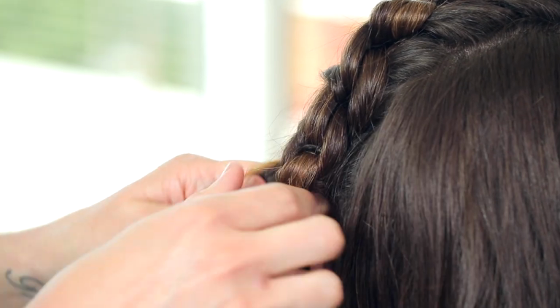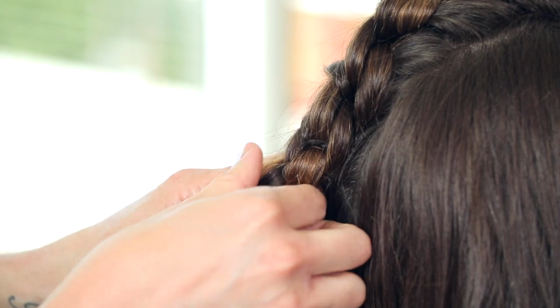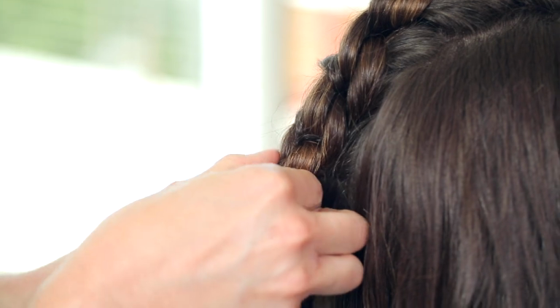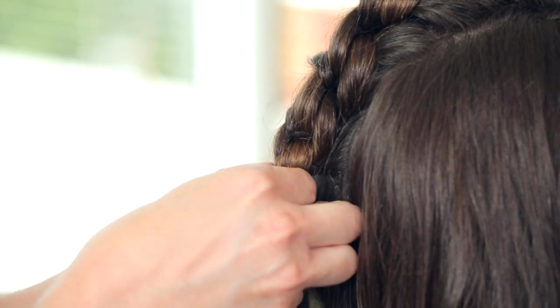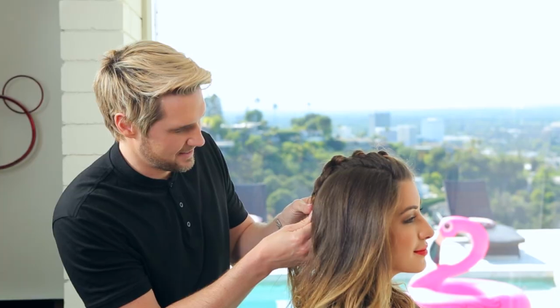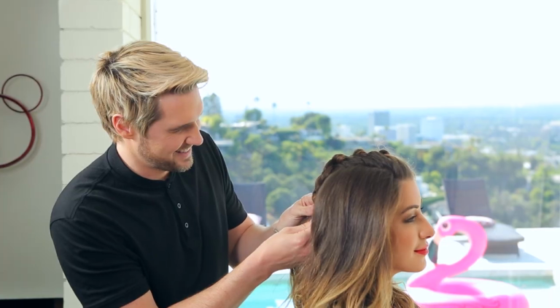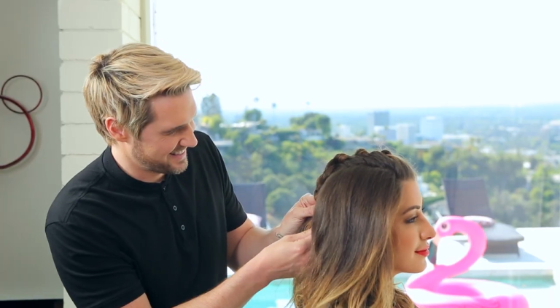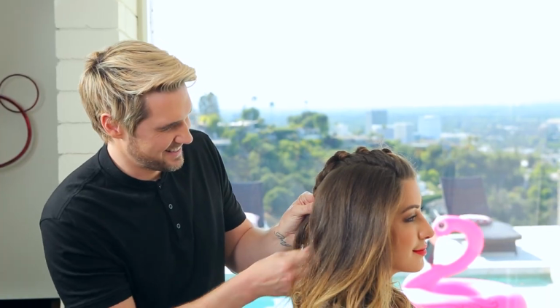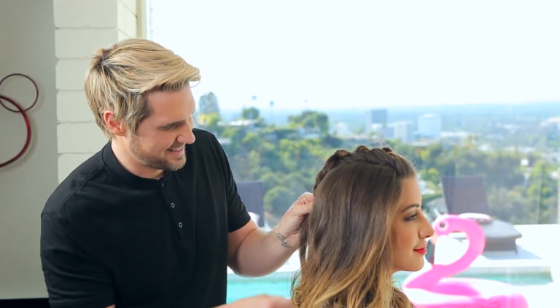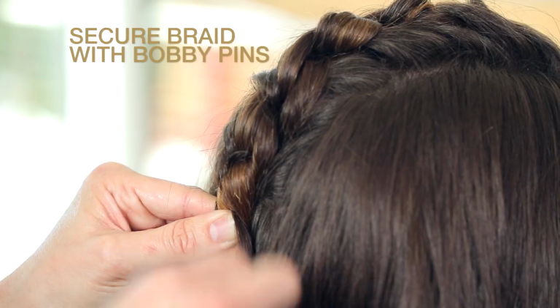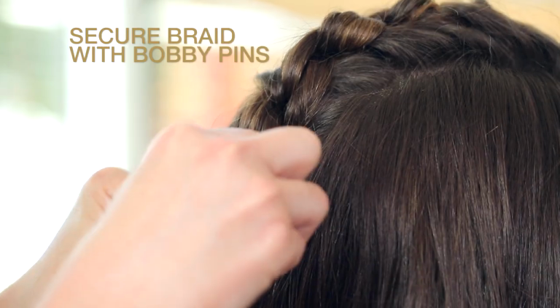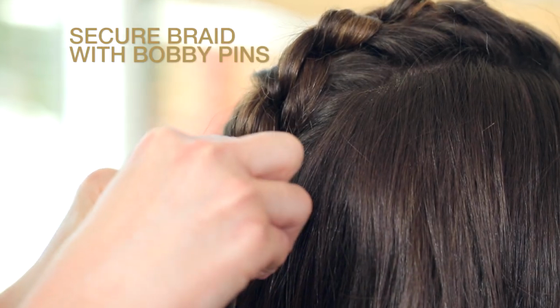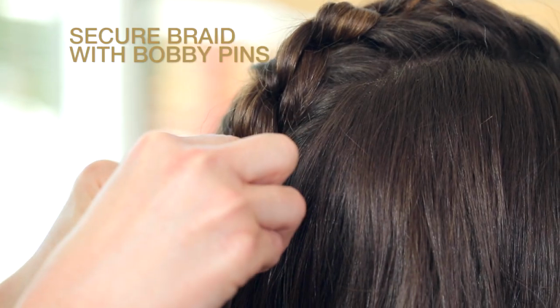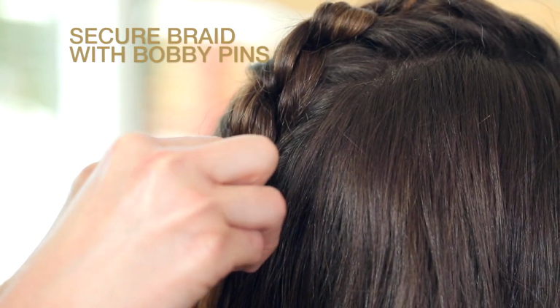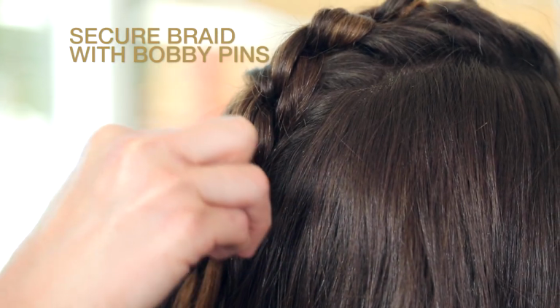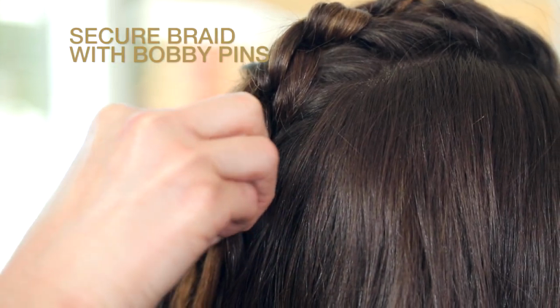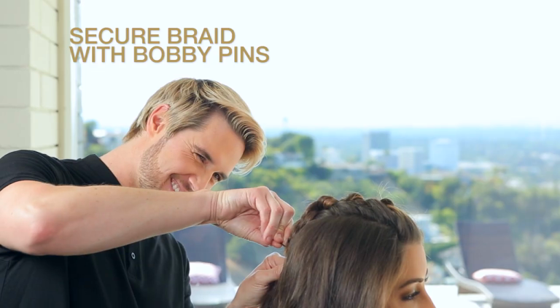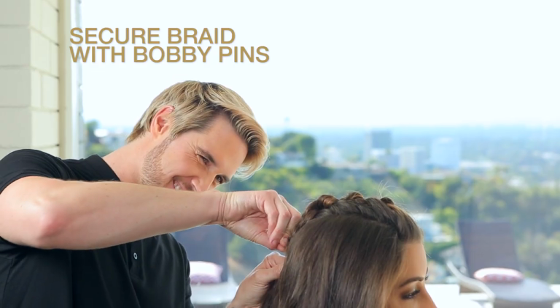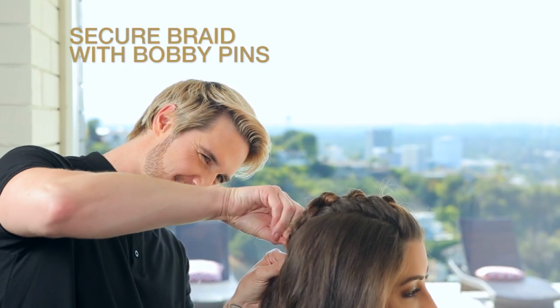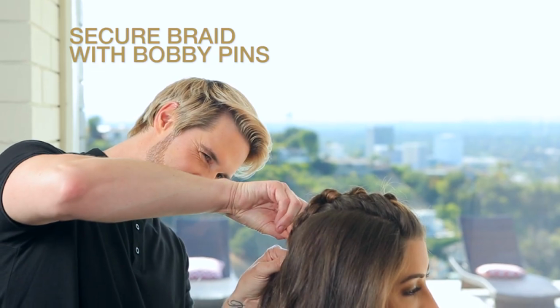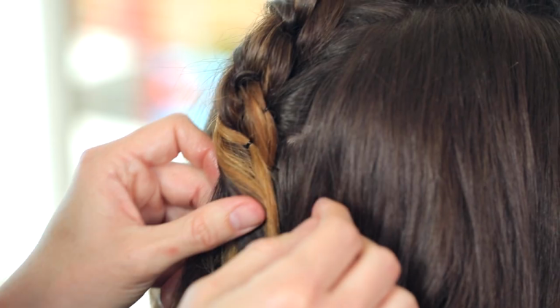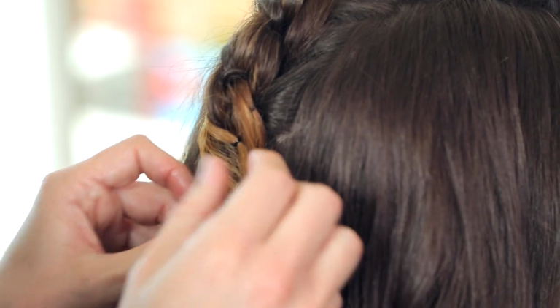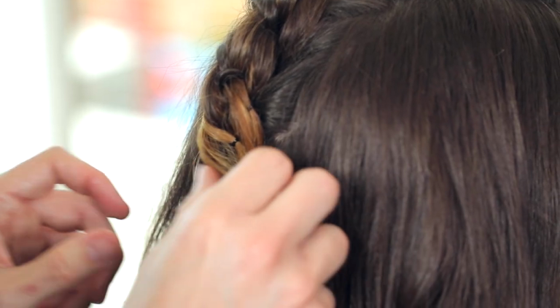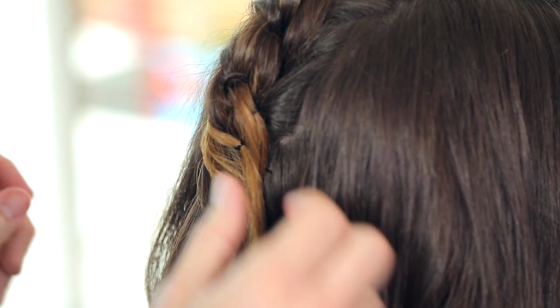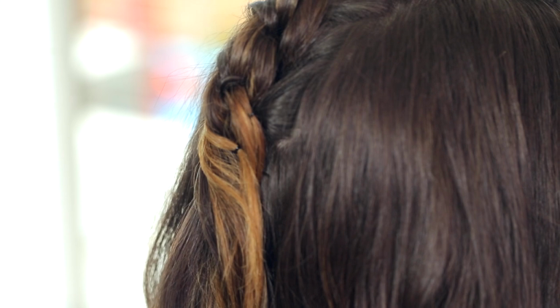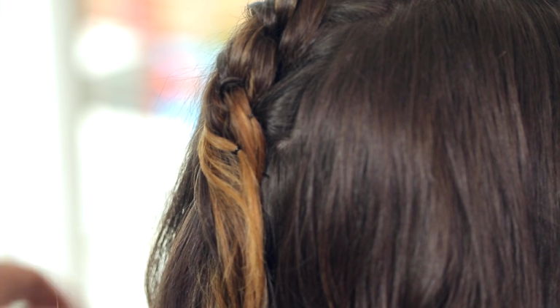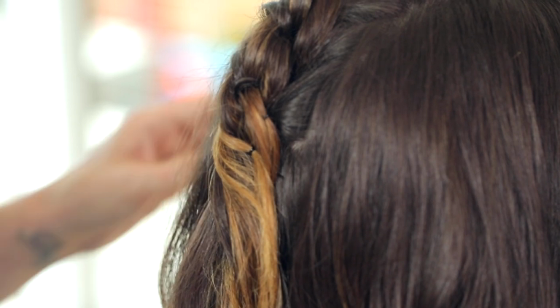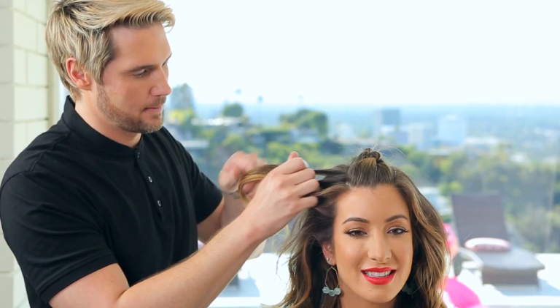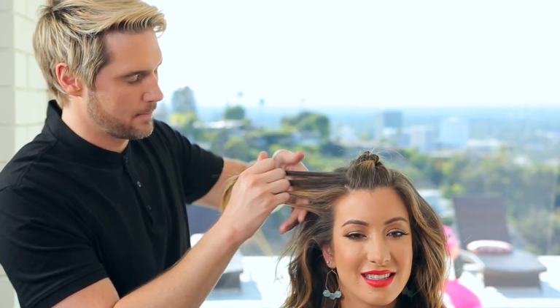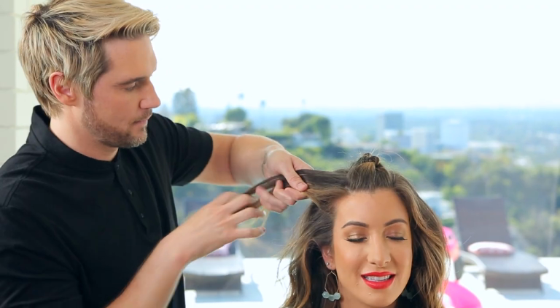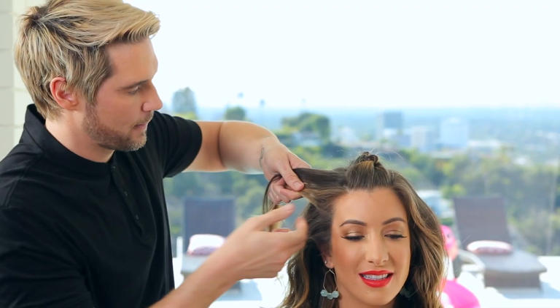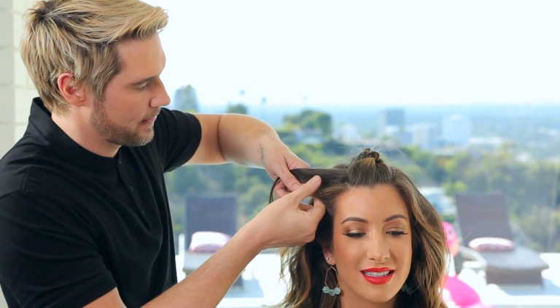Continue to work your way back to the round of the head. Go ahead and secure it with as many pins as you need. Now you're going to repeat this process on both sides.